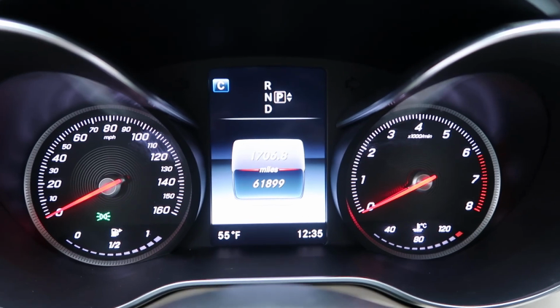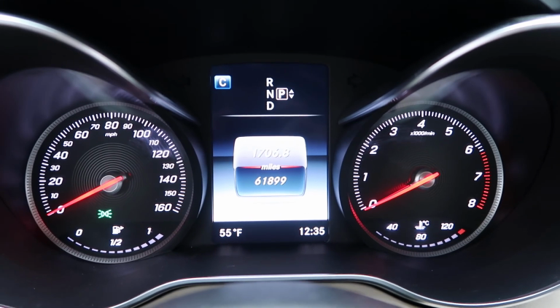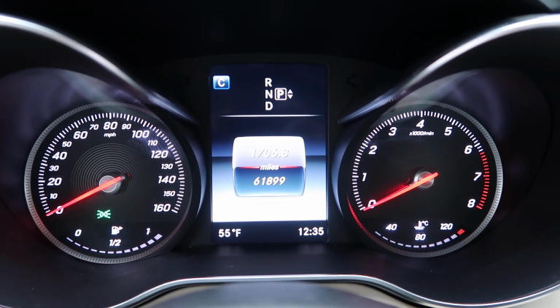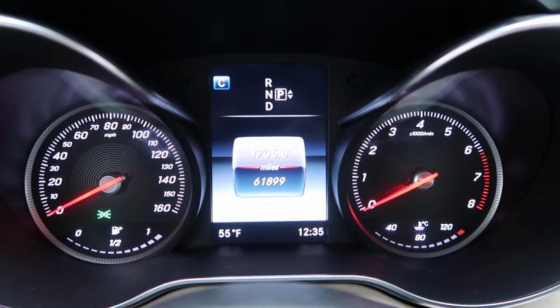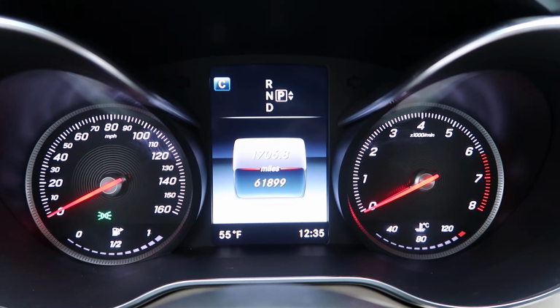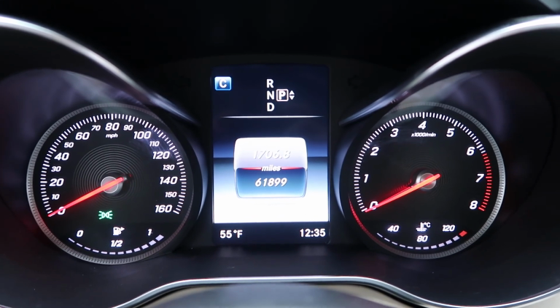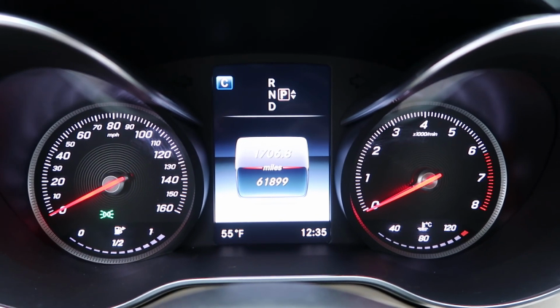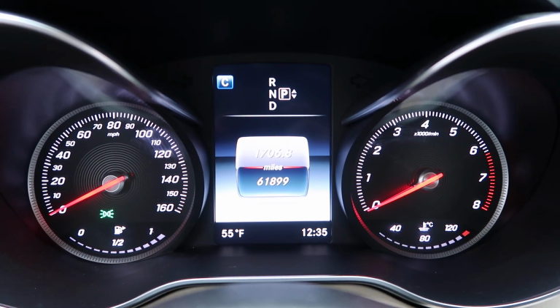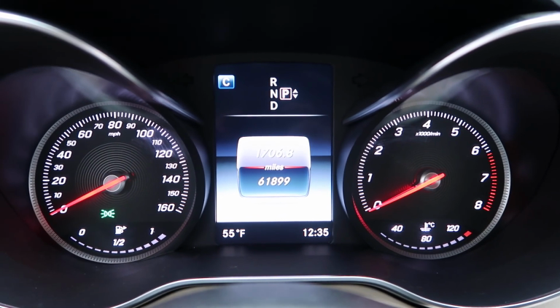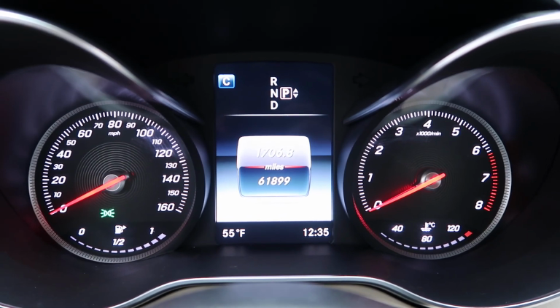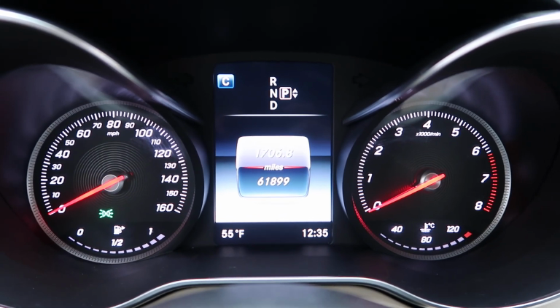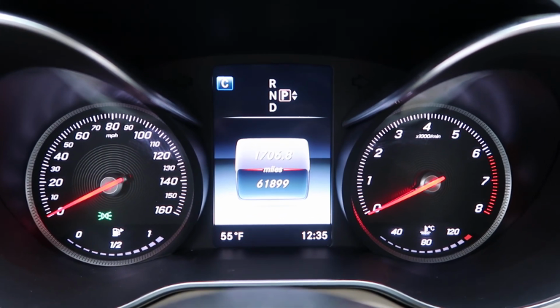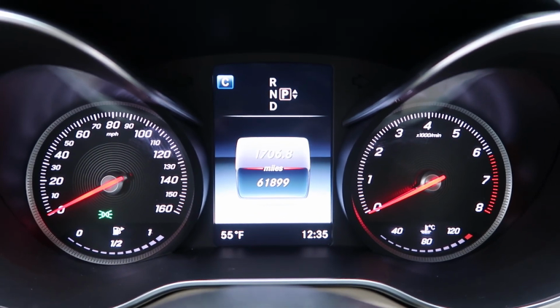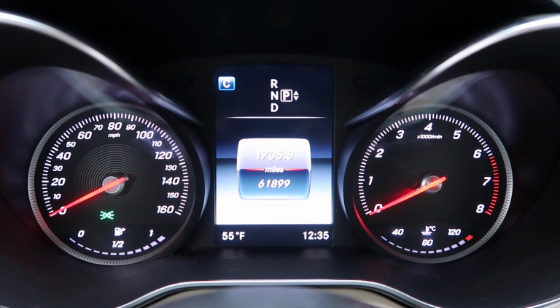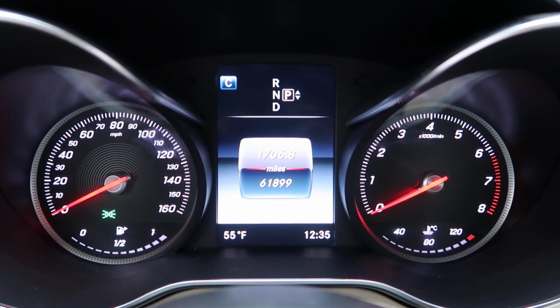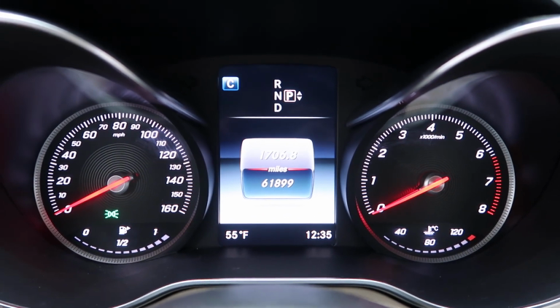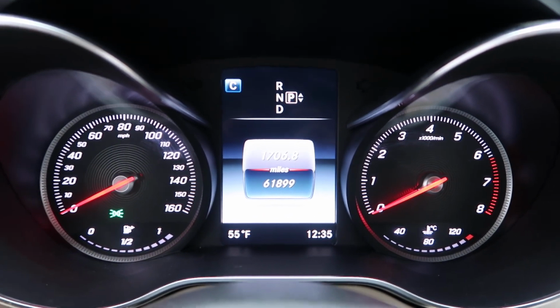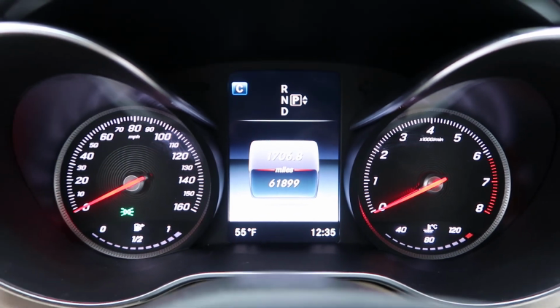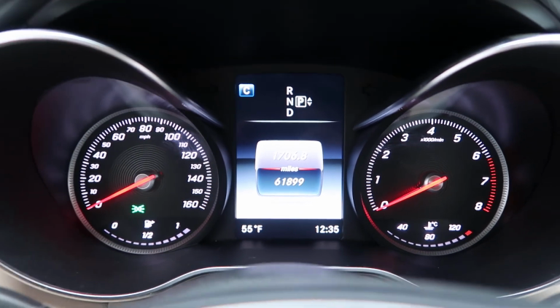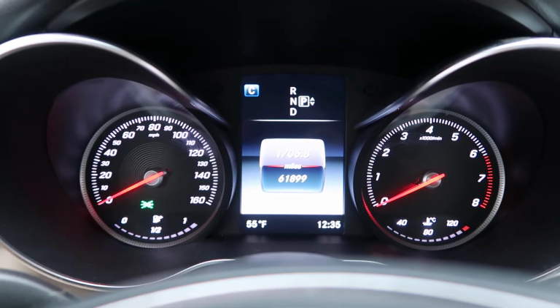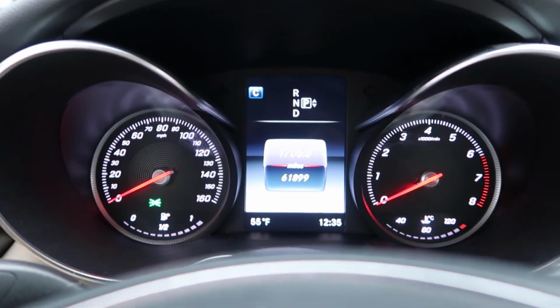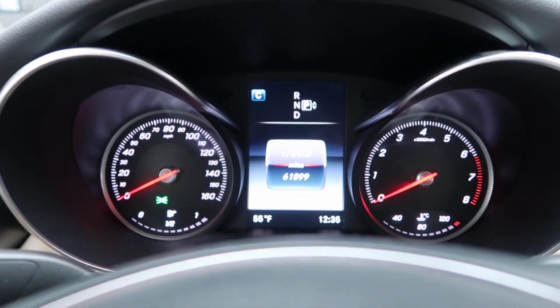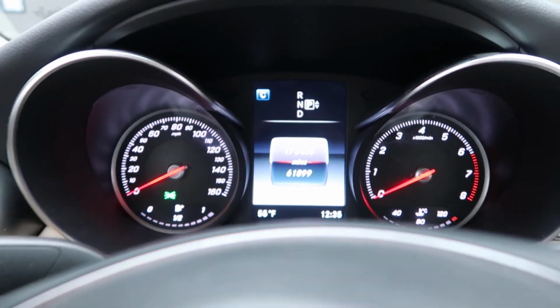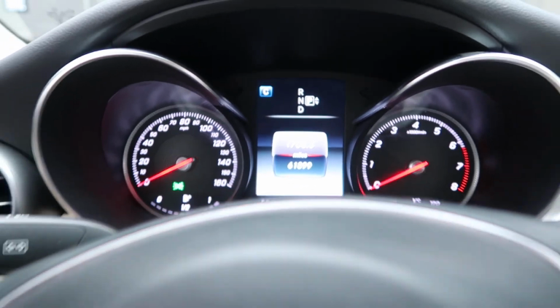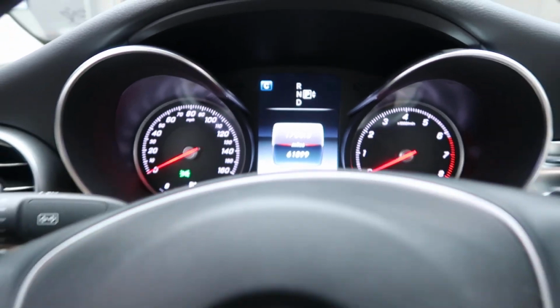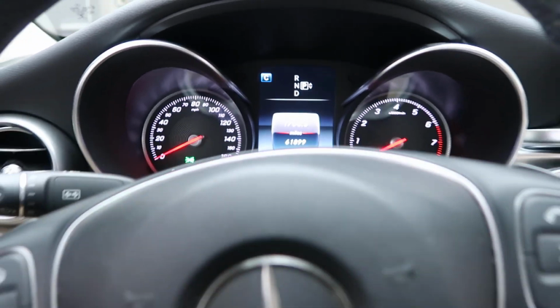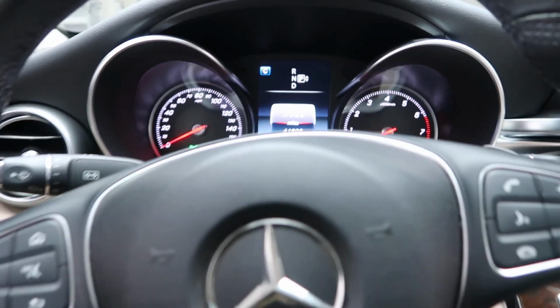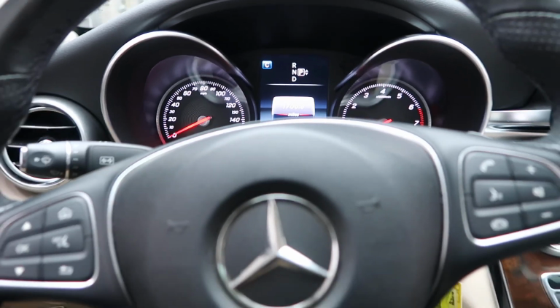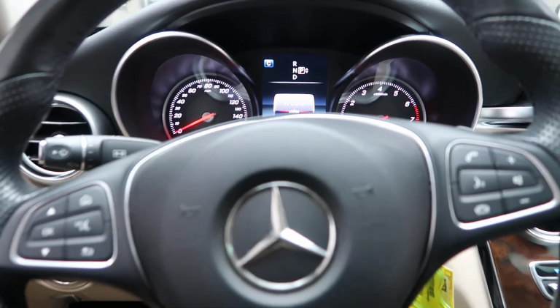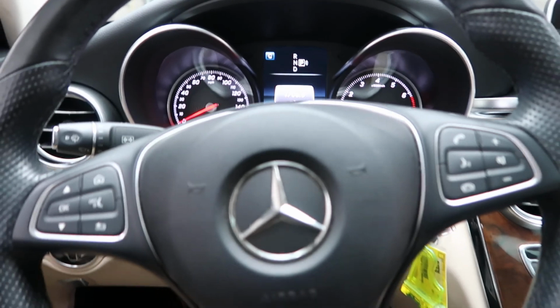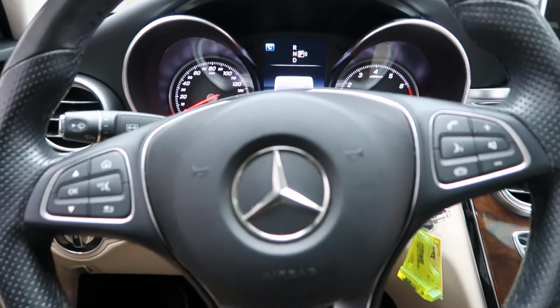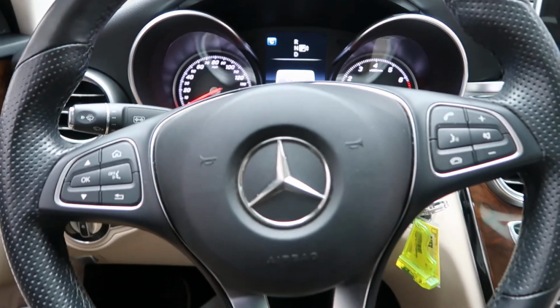CARFAX and service records are available. If you'd like to view more photos of the C-Class, check out FeldmanImports.com.